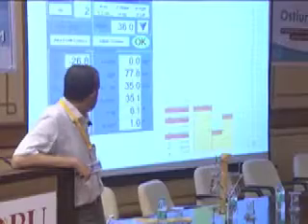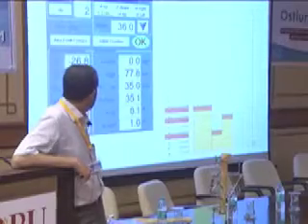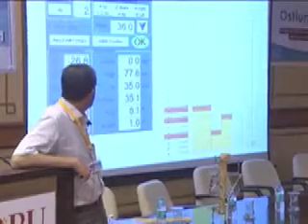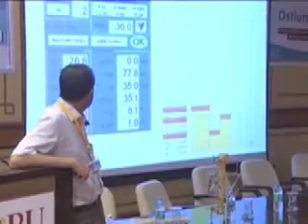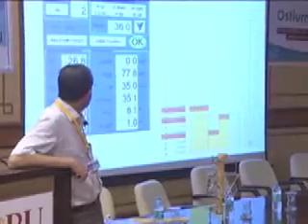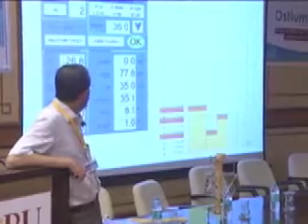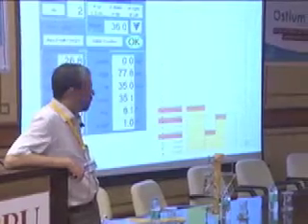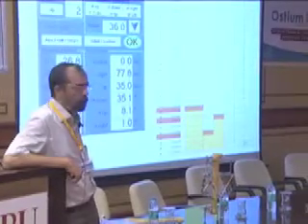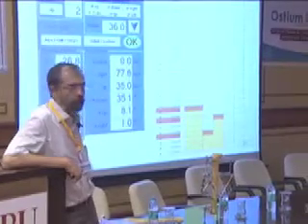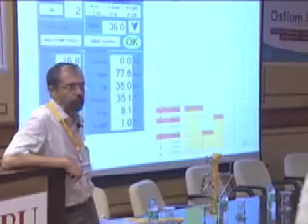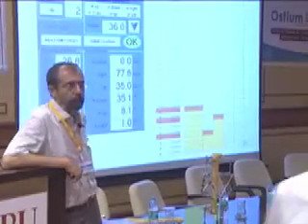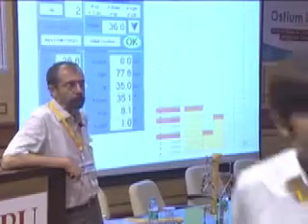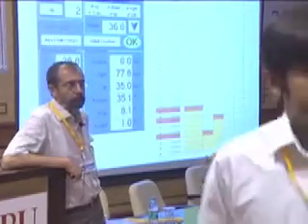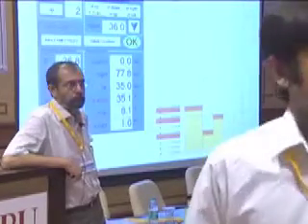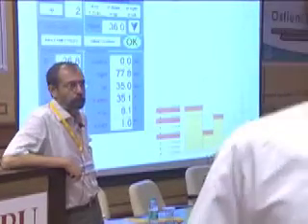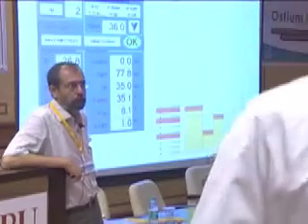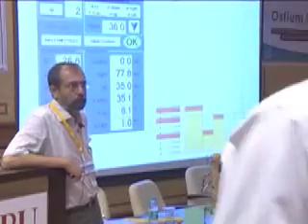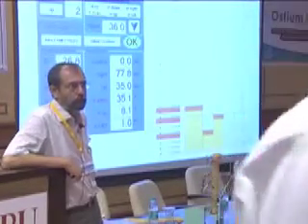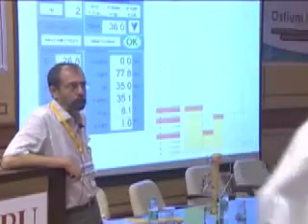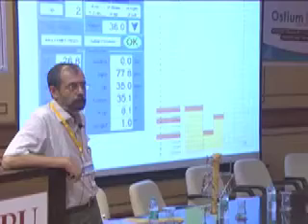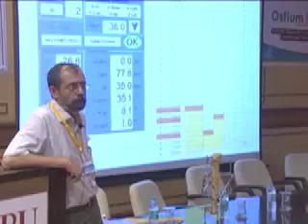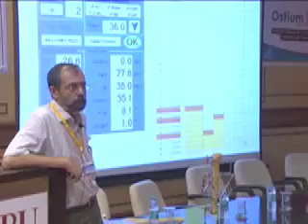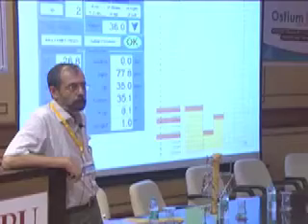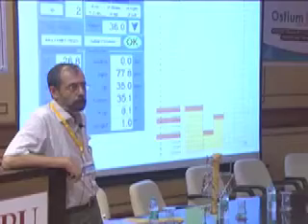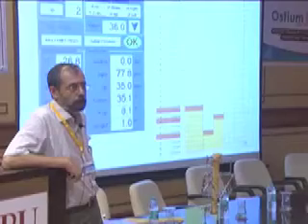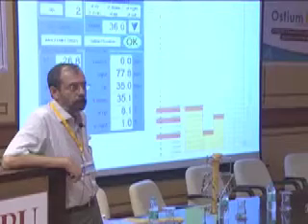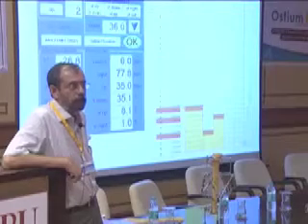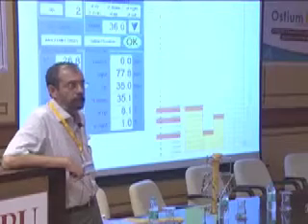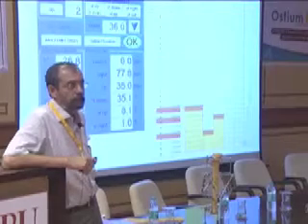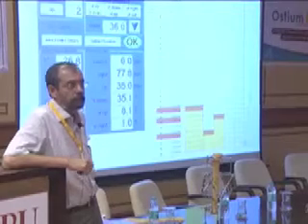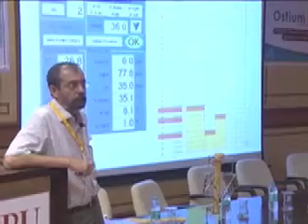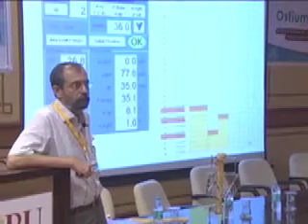Six struts, I think, is about one and a half lakhs or something — six struts and the software.